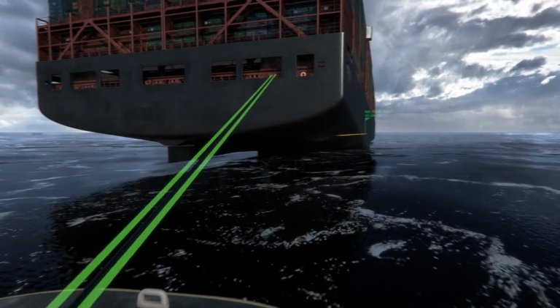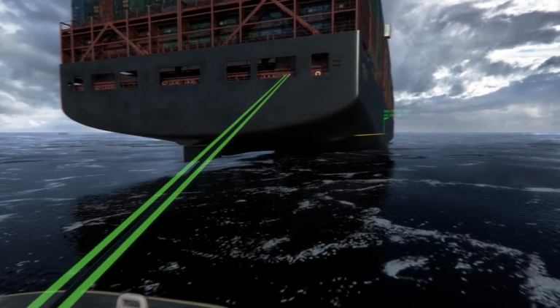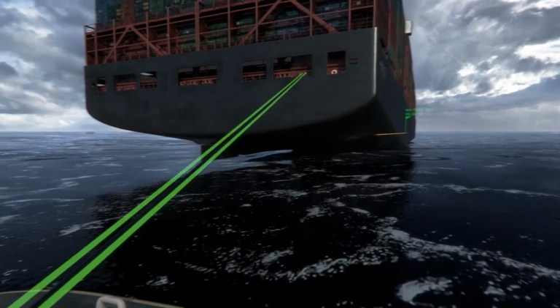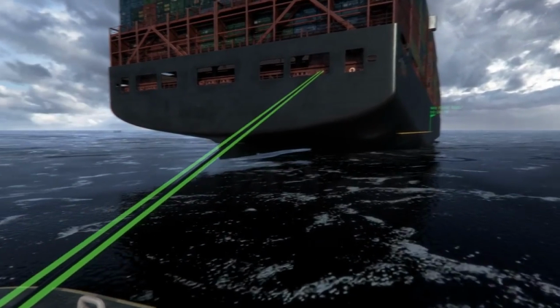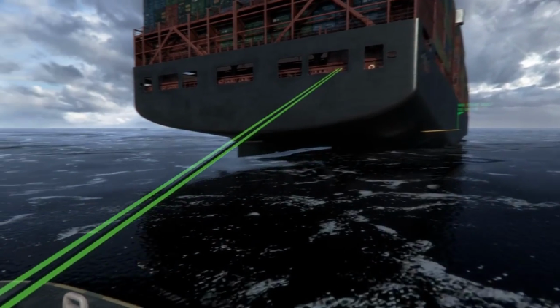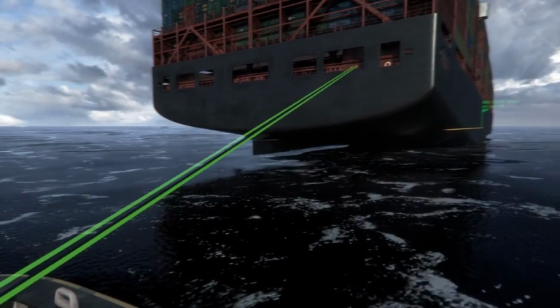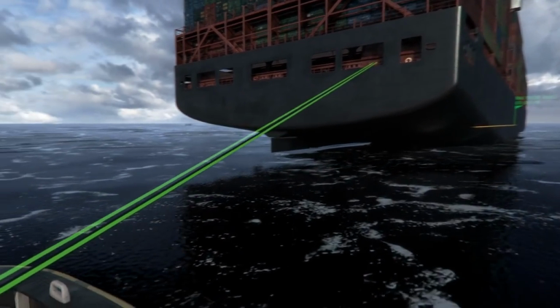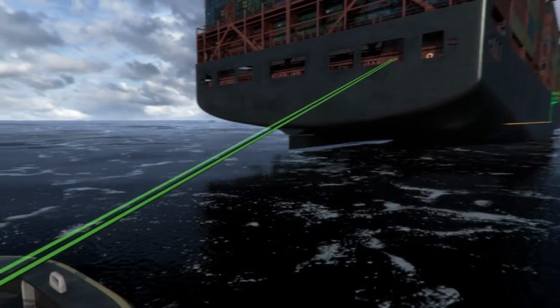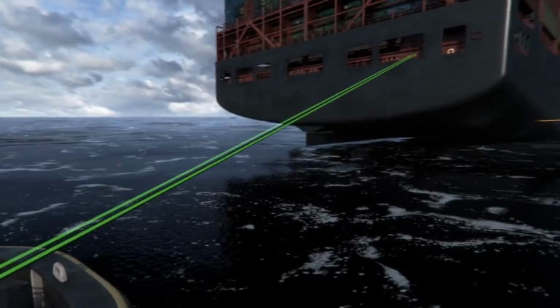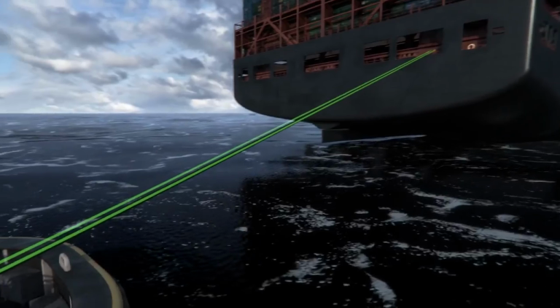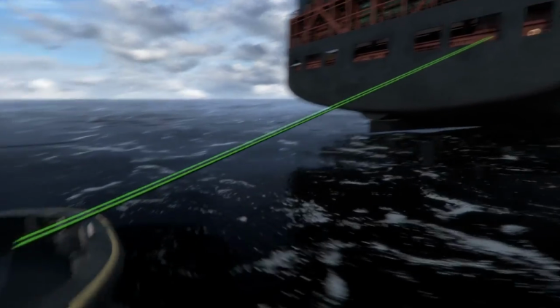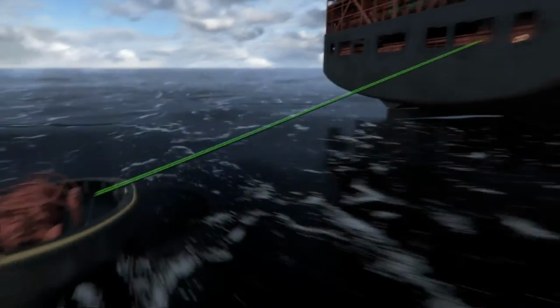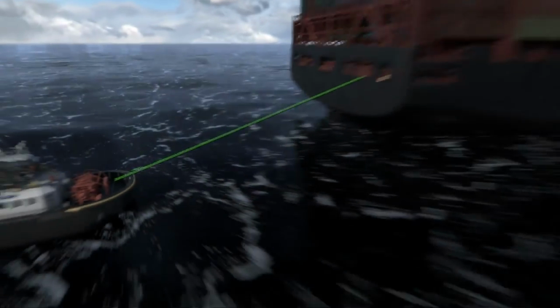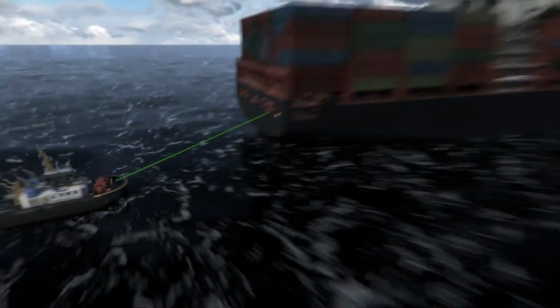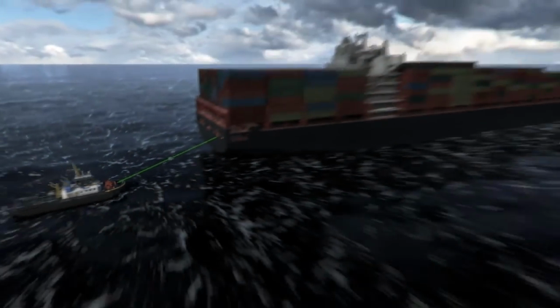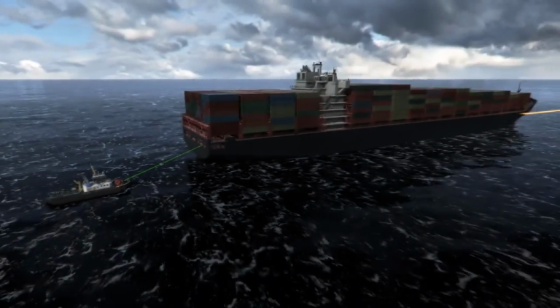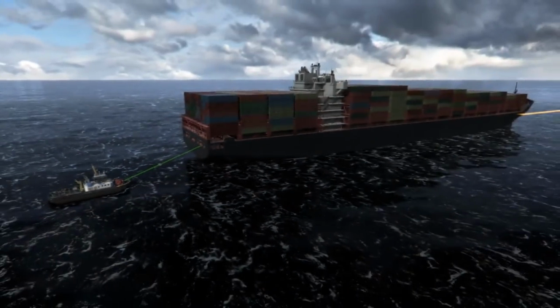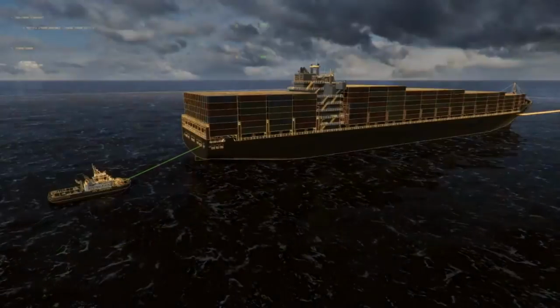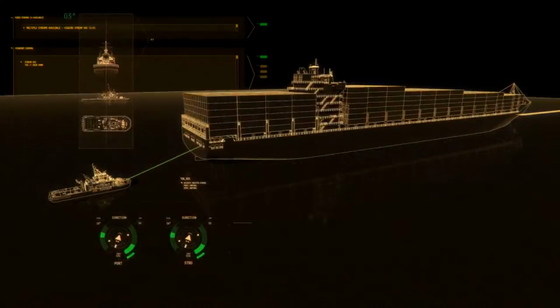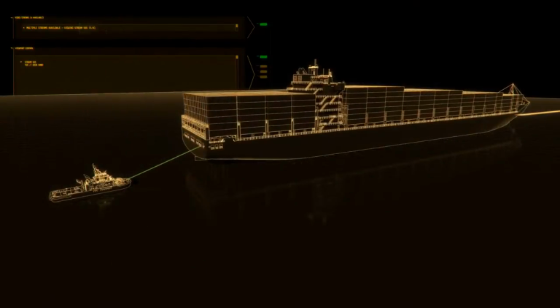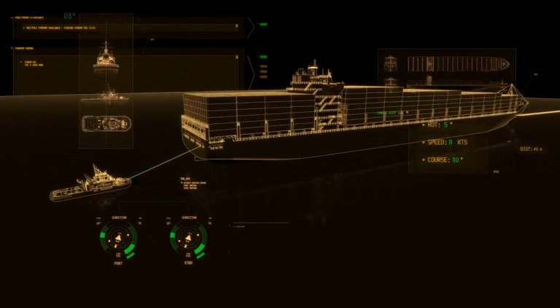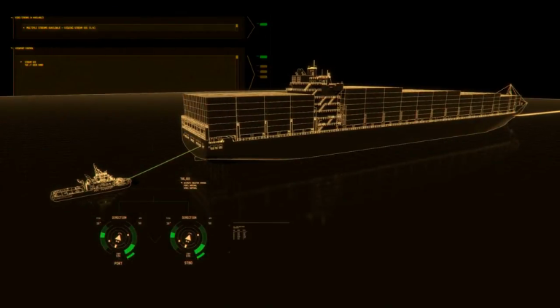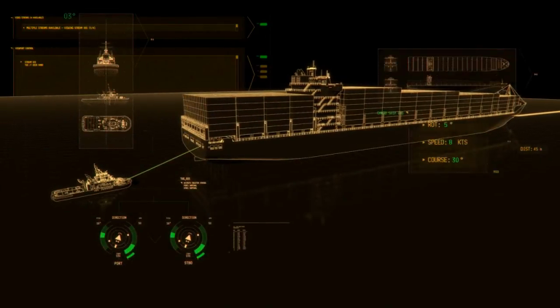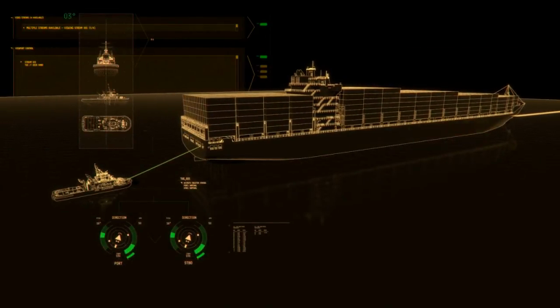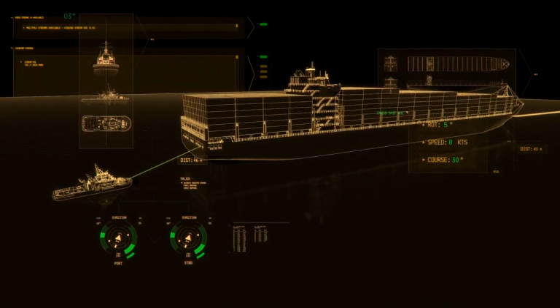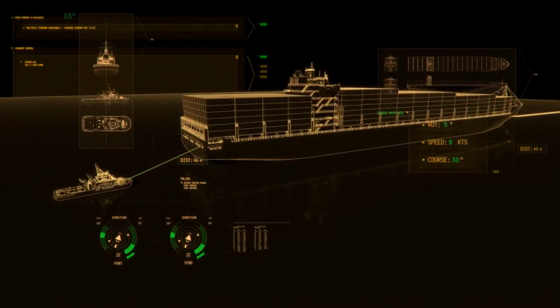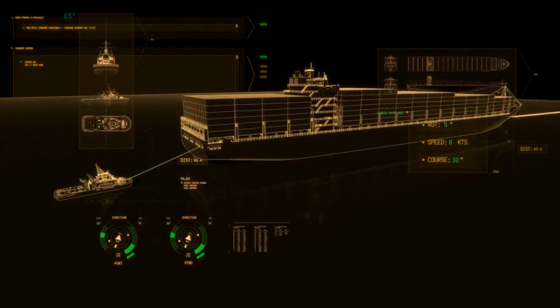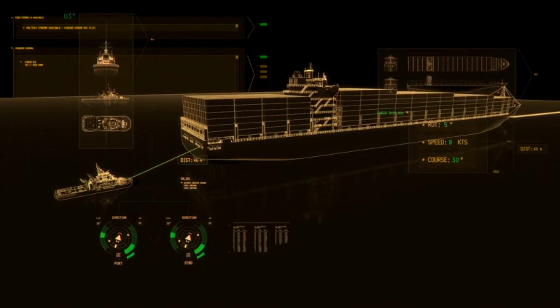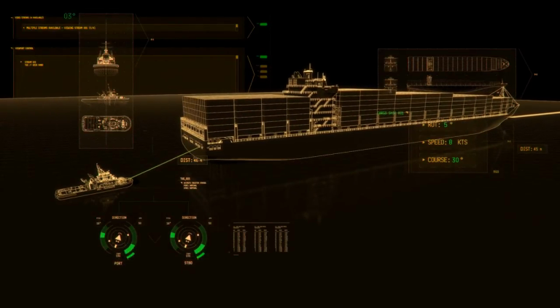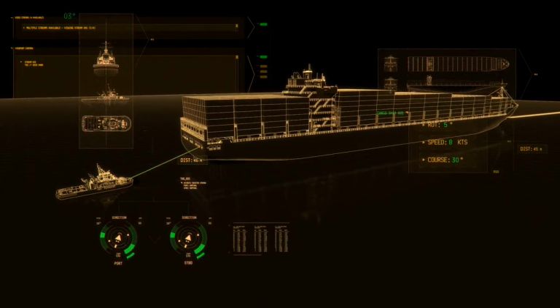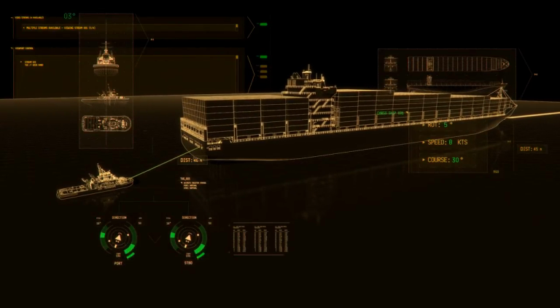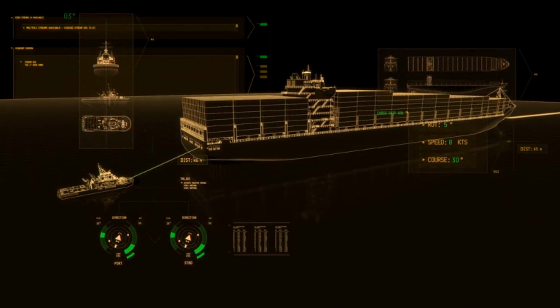Combined with real-time information on the other vessel's maneuvering, the system supports situation awareness.